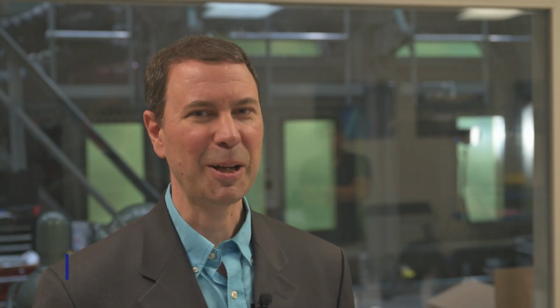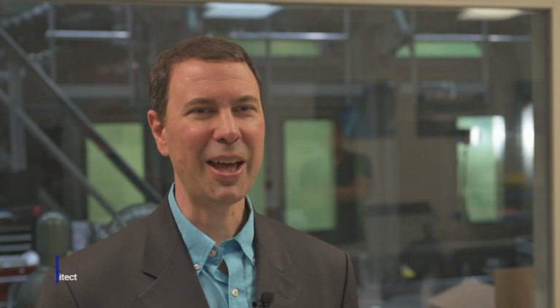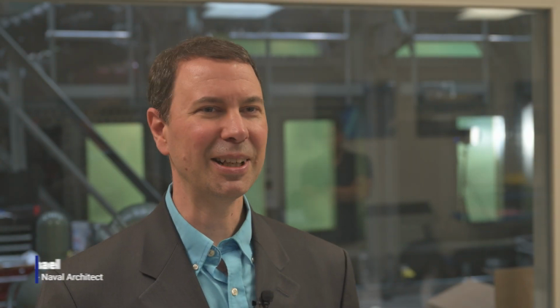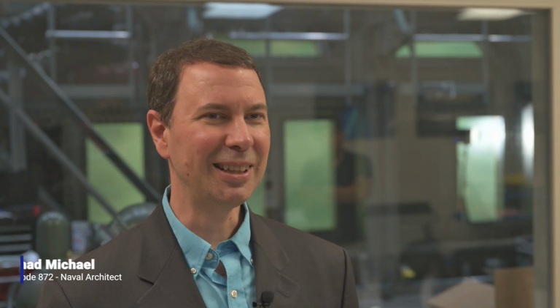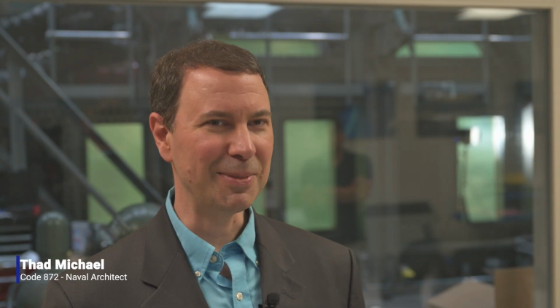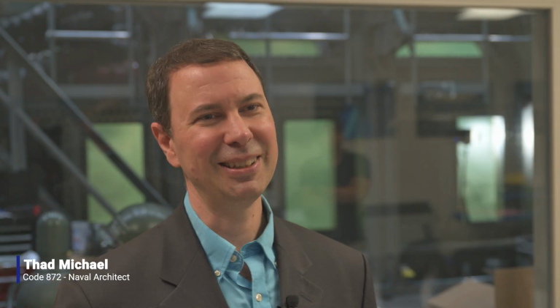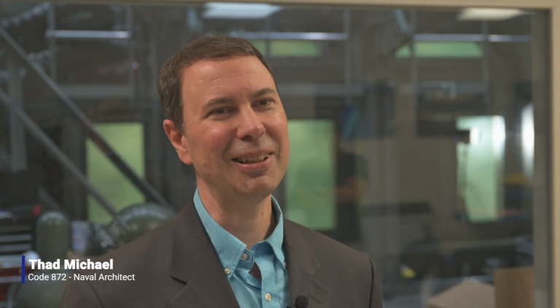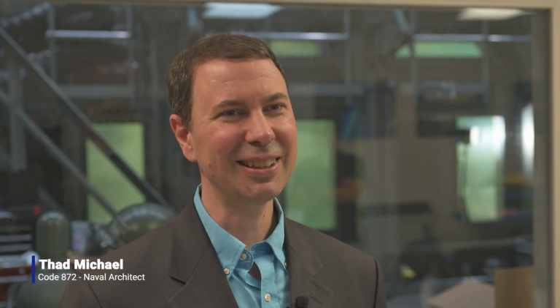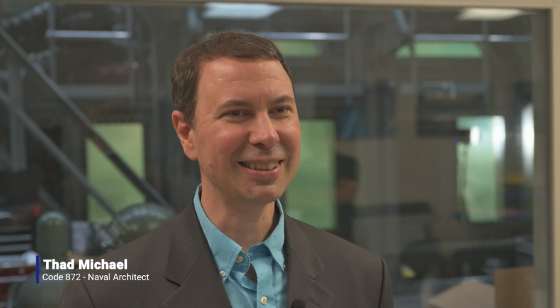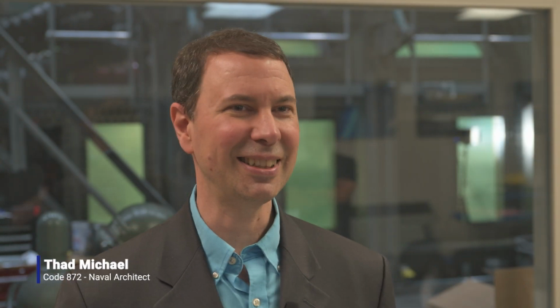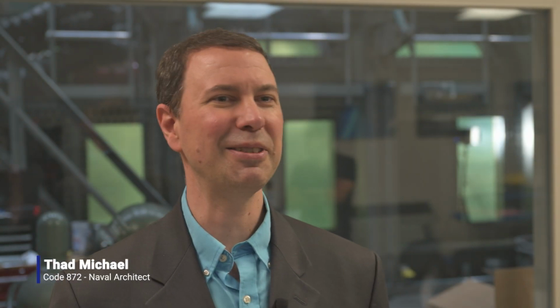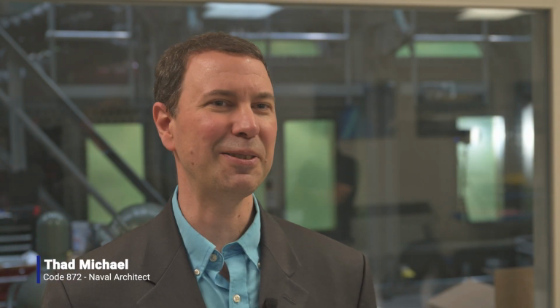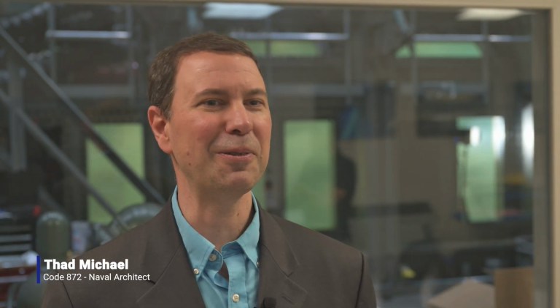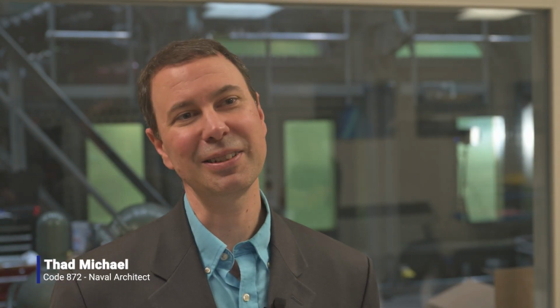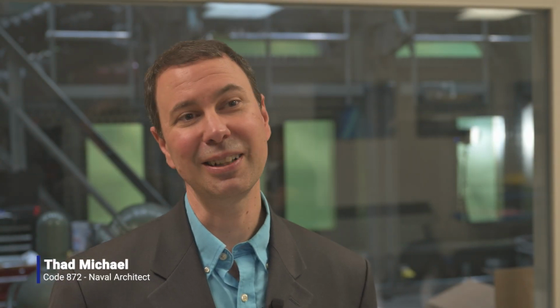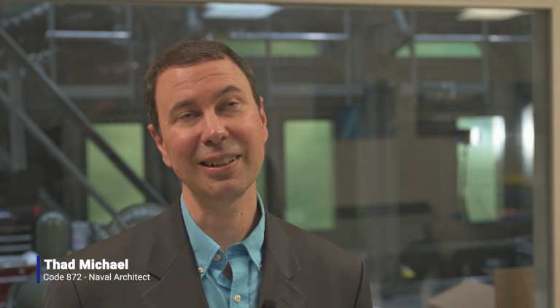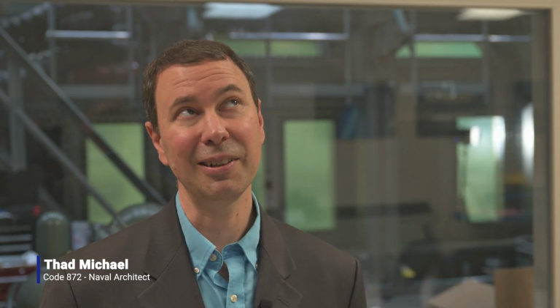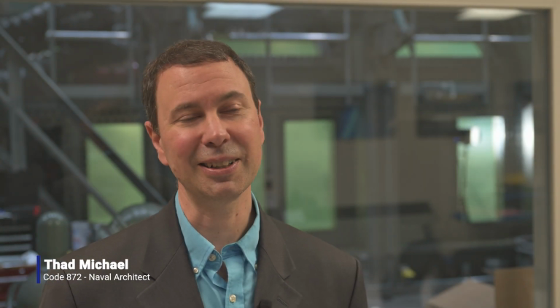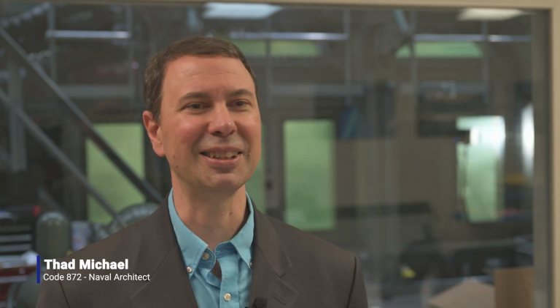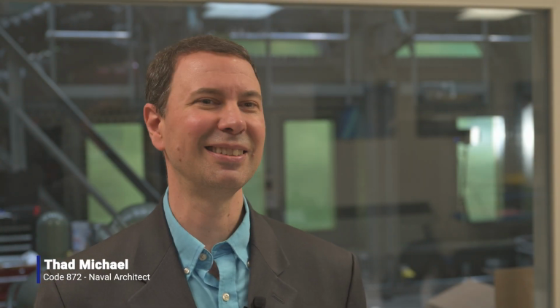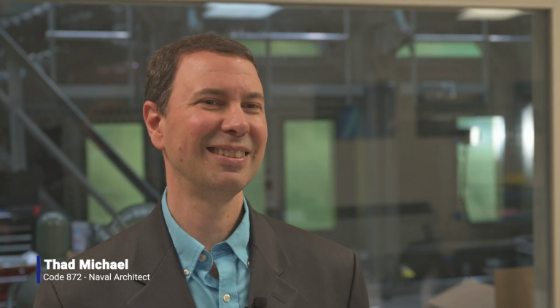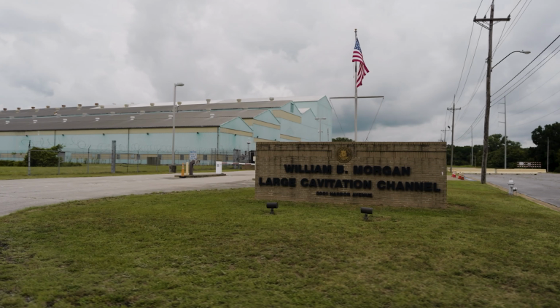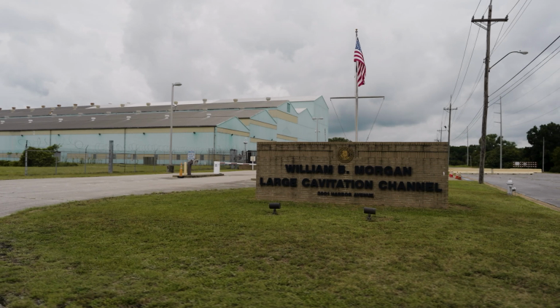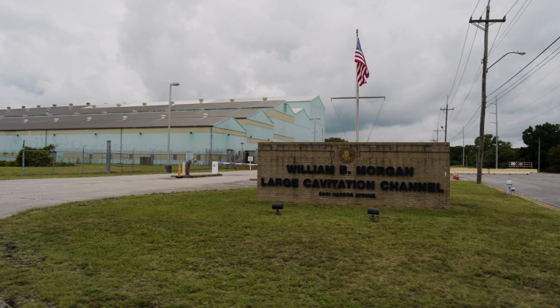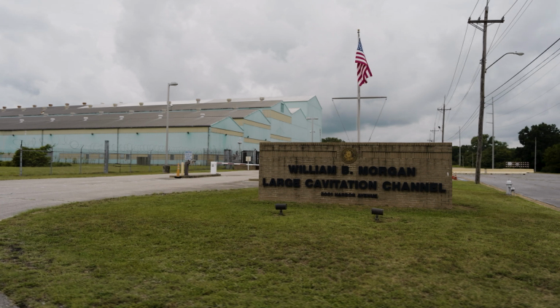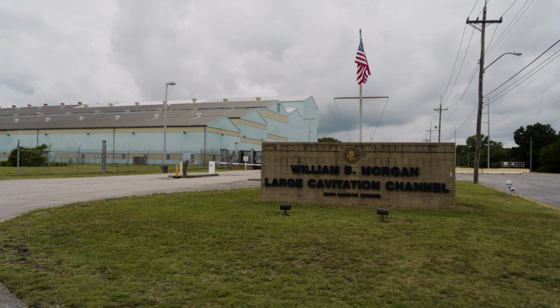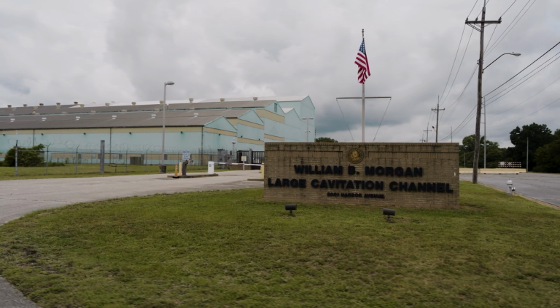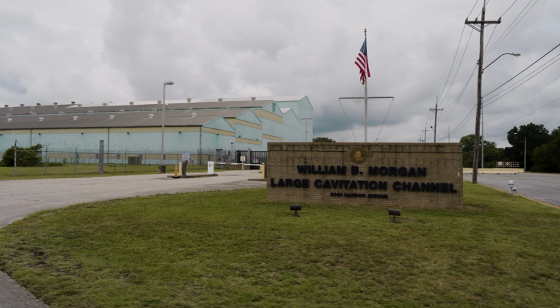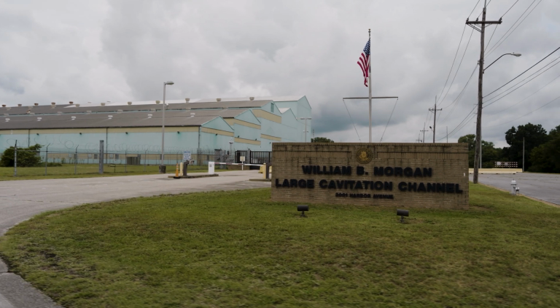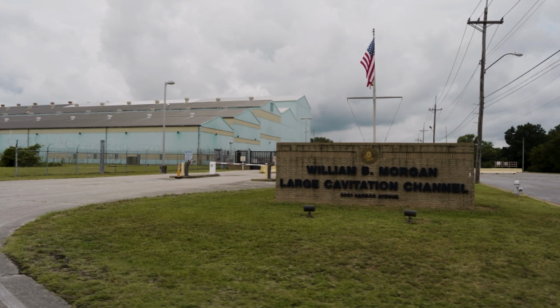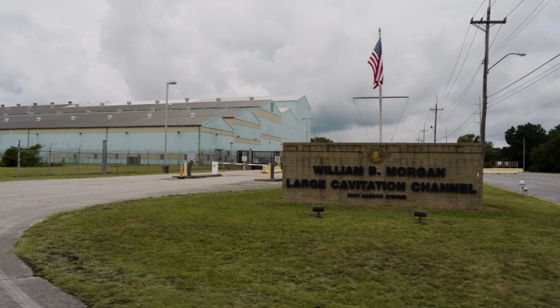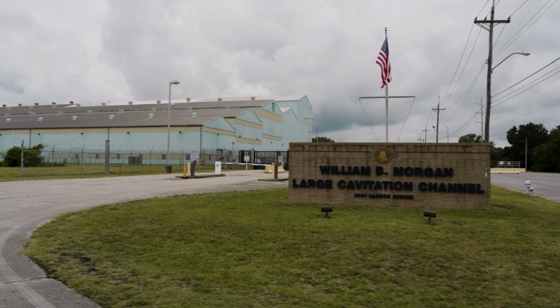I'm Thad Michael. I'm a Naval Architect at the Naval Surface Warfare Center, Hard Rock Division at the Large Cavitation Channel in Memphis, Tennessee.